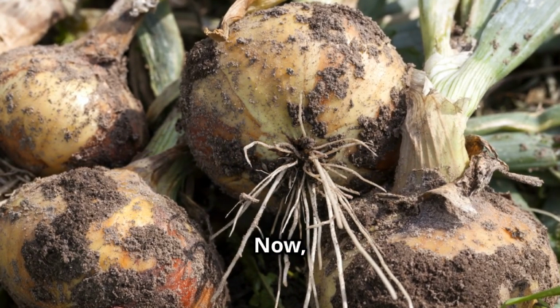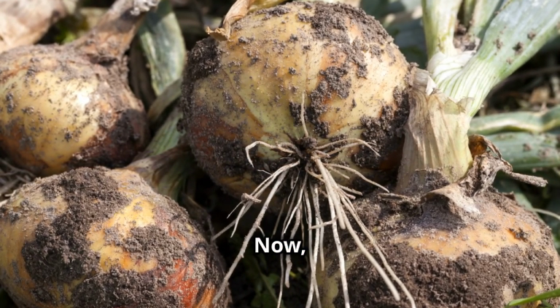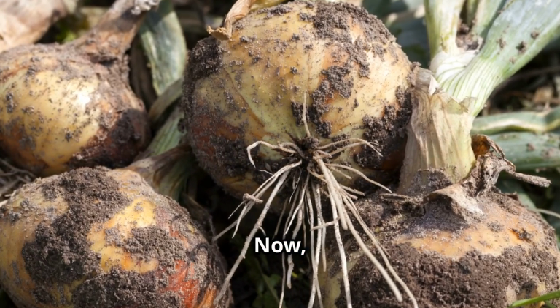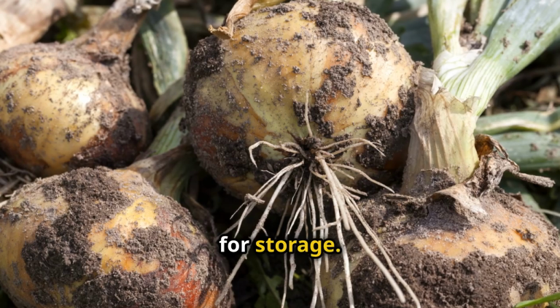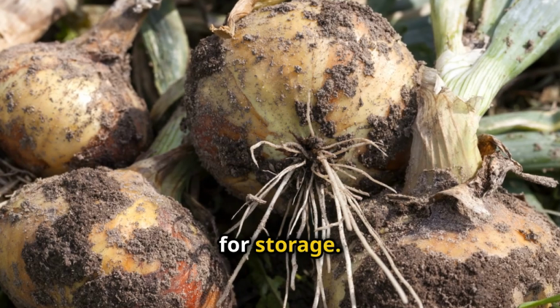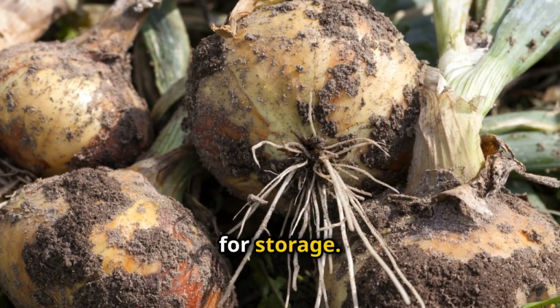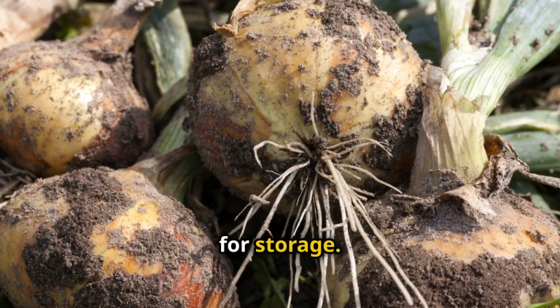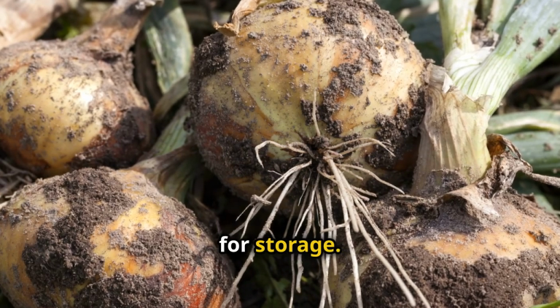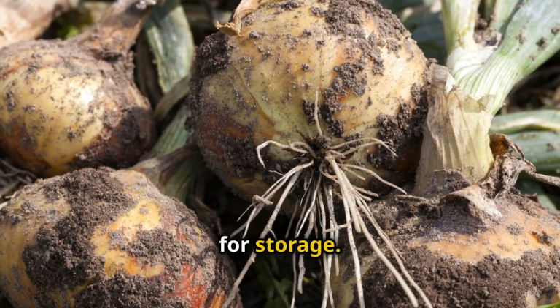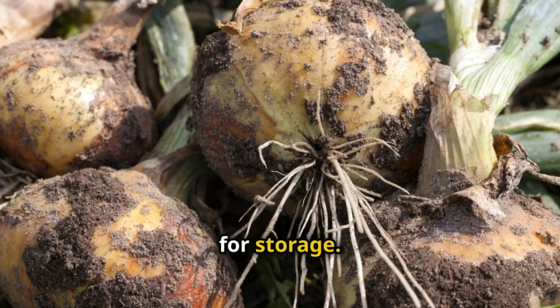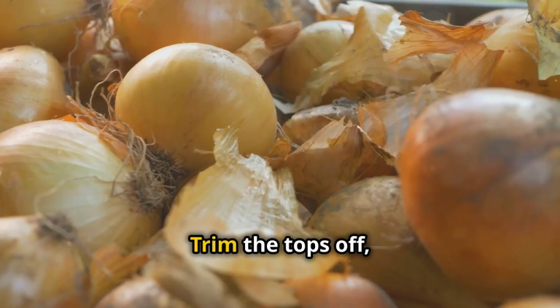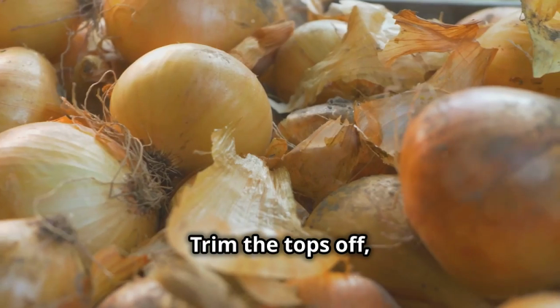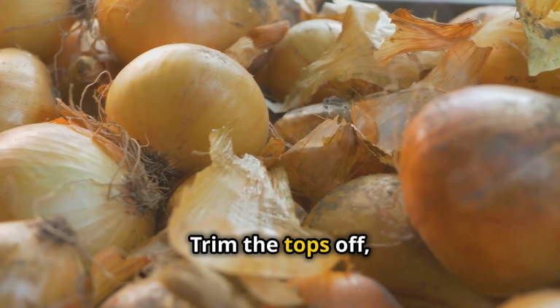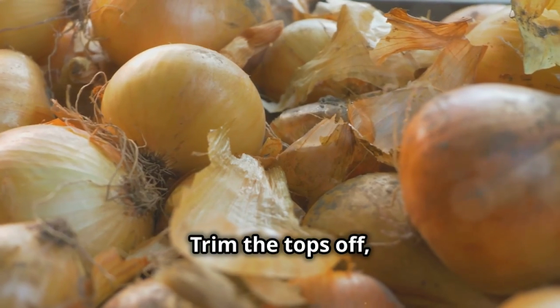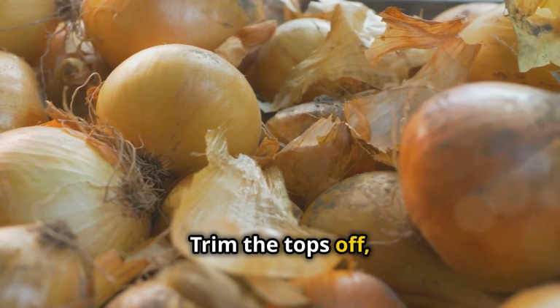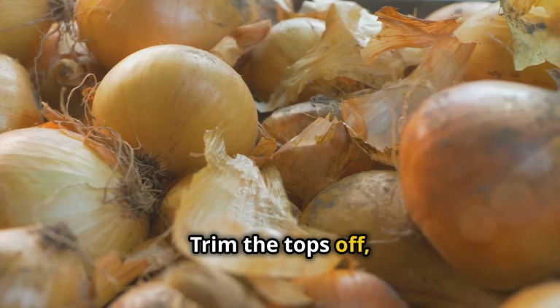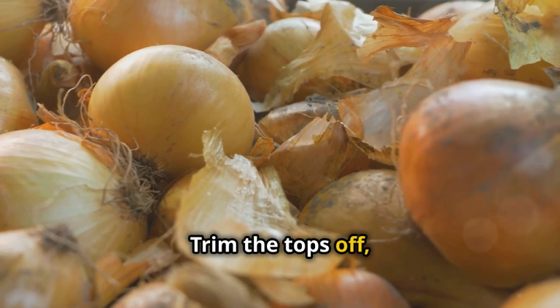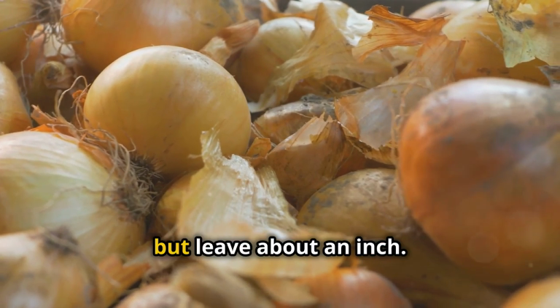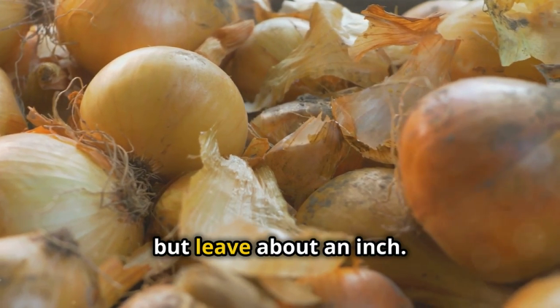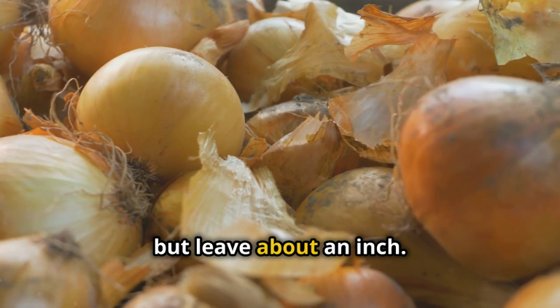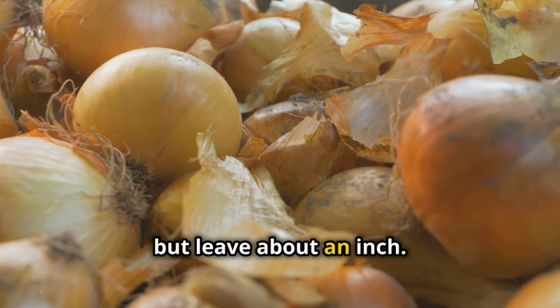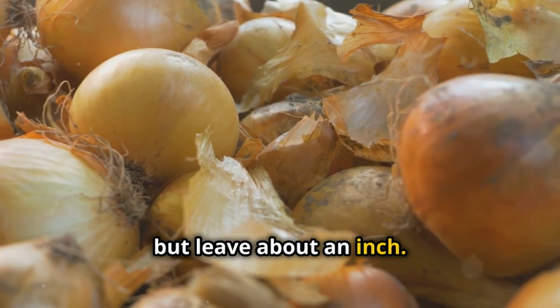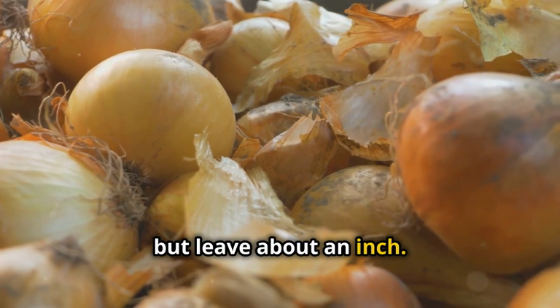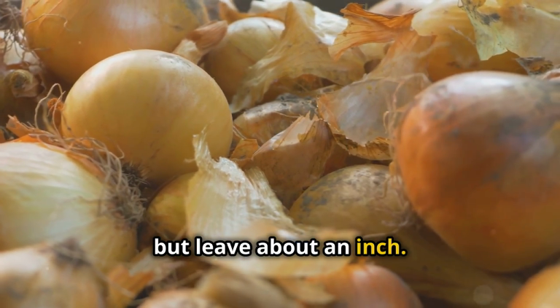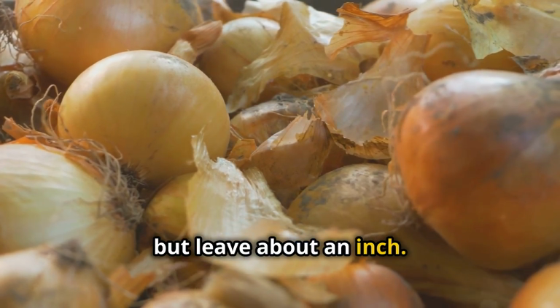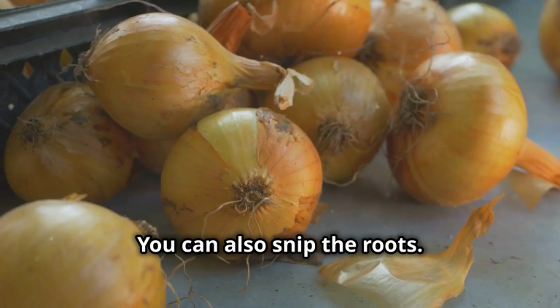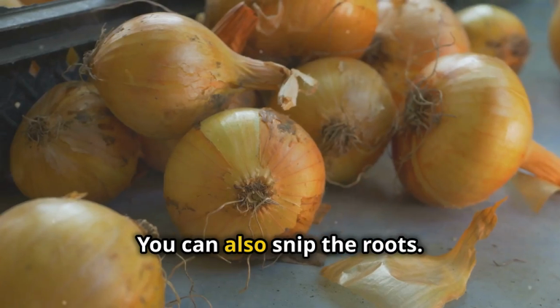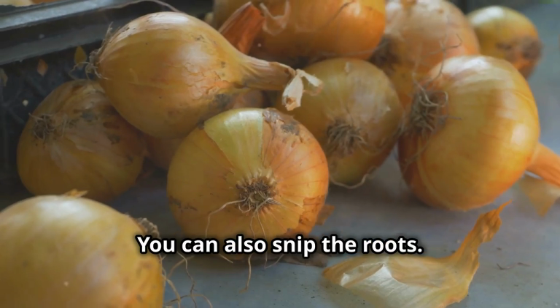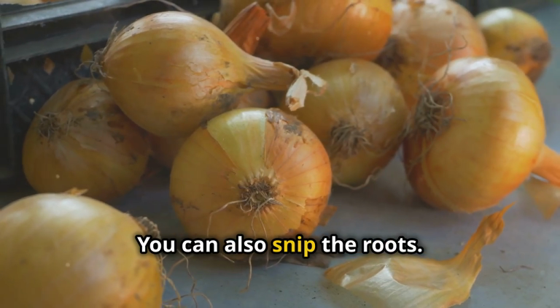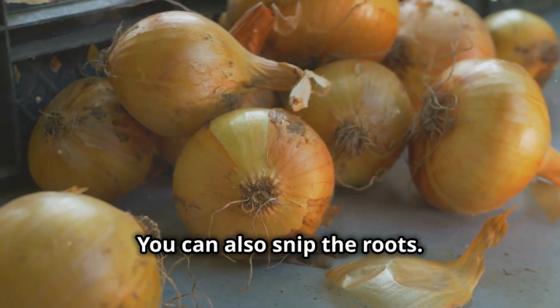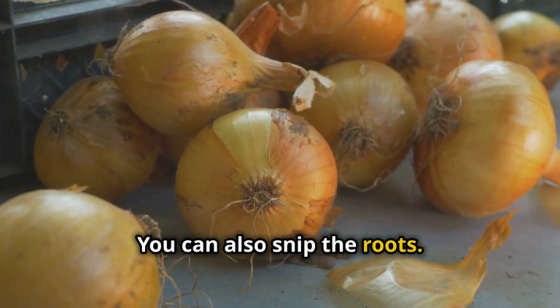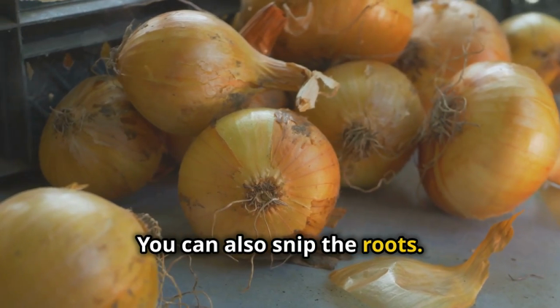Now for storage. Trim the tops off but leave about an inch. You can also snip the roots.